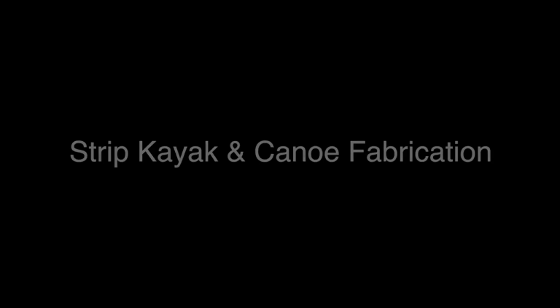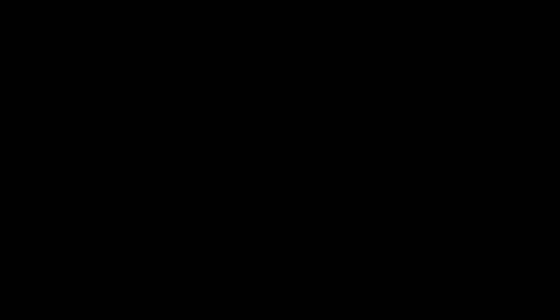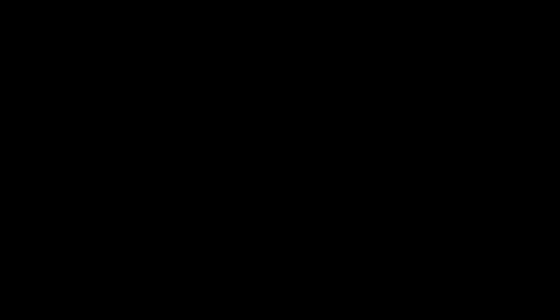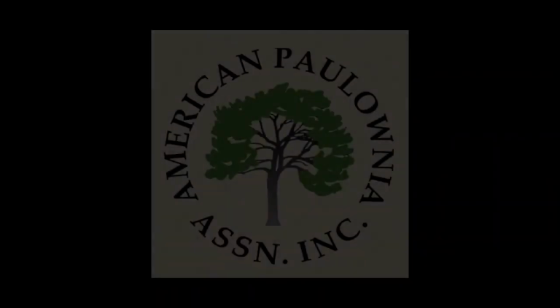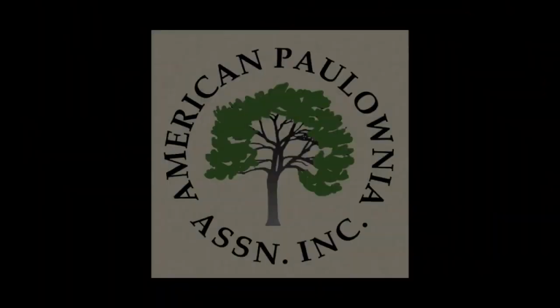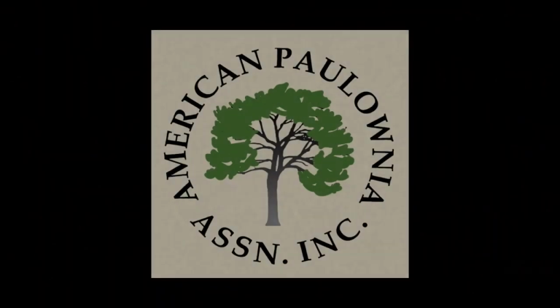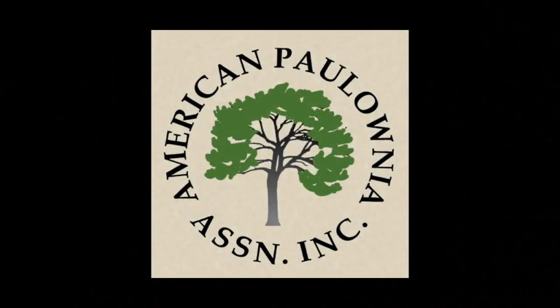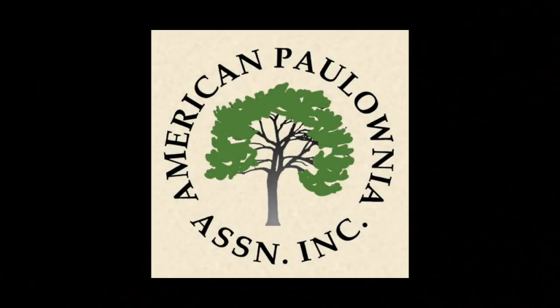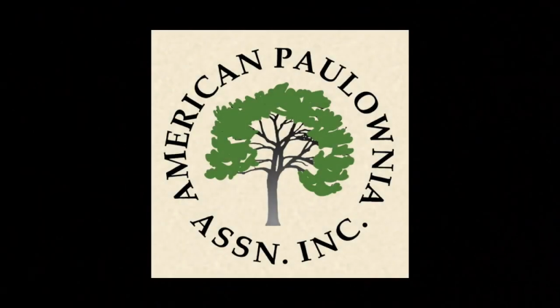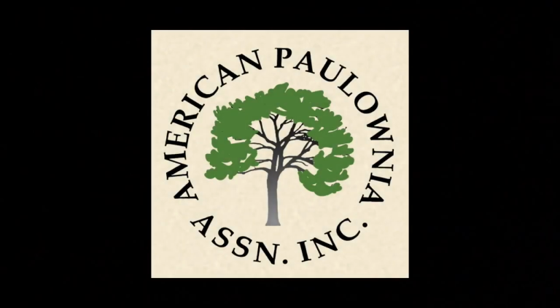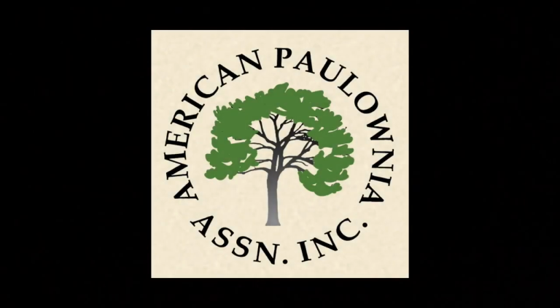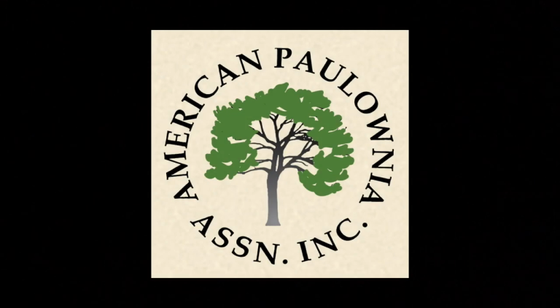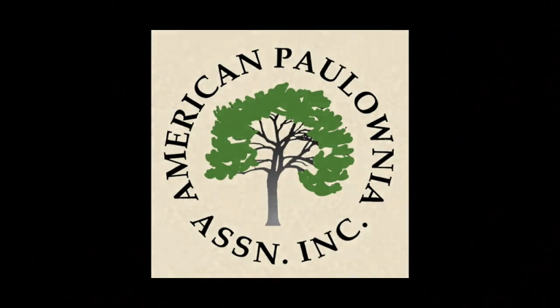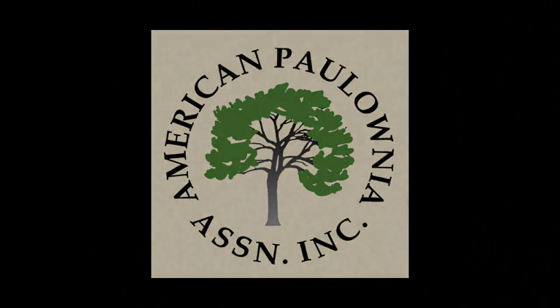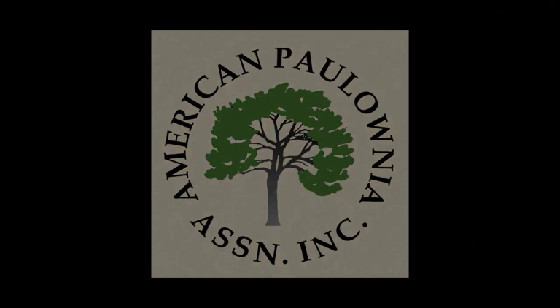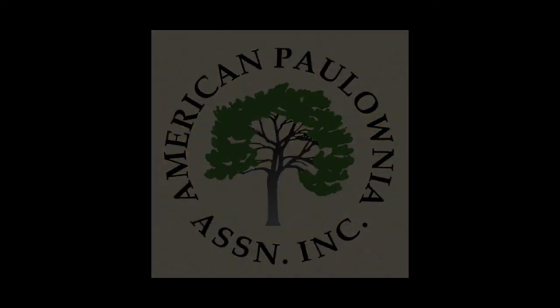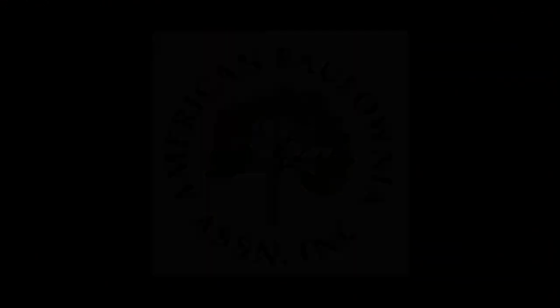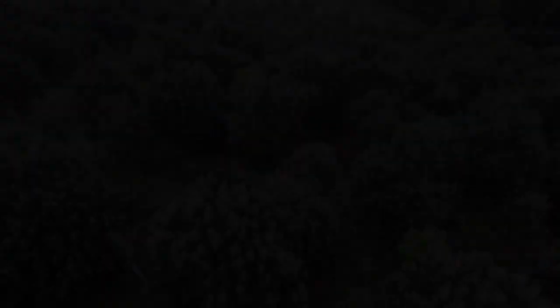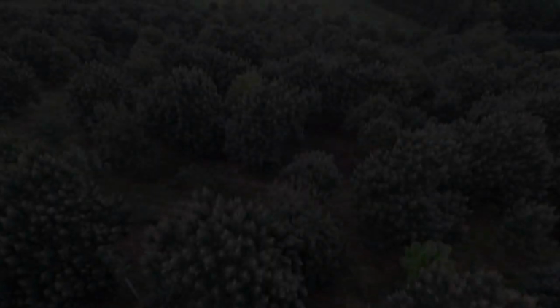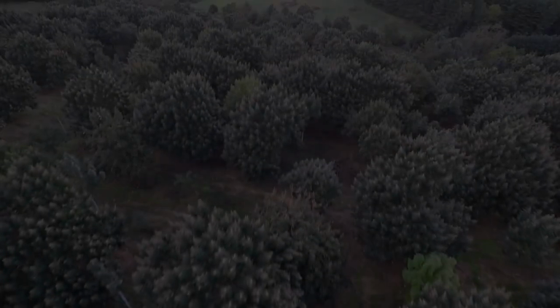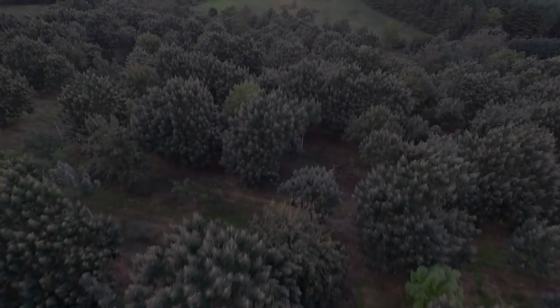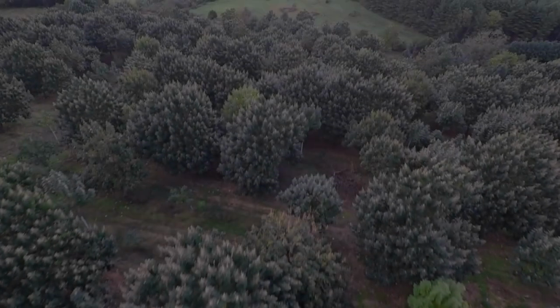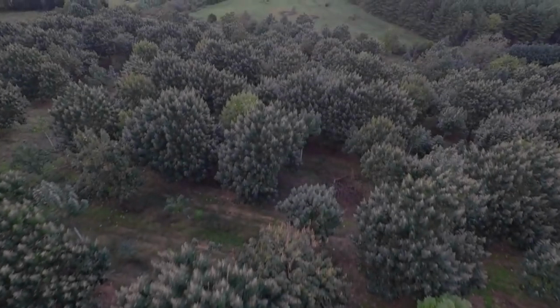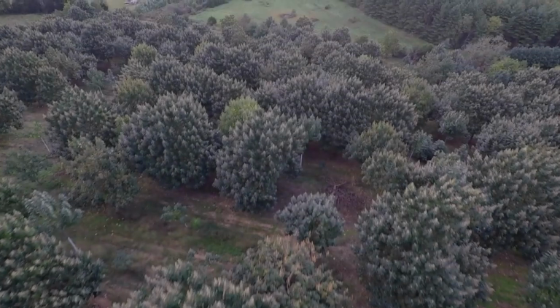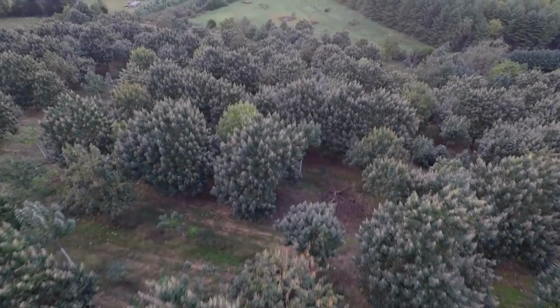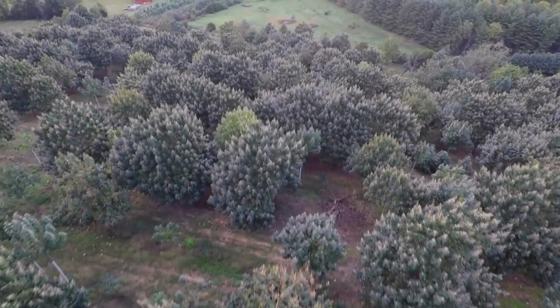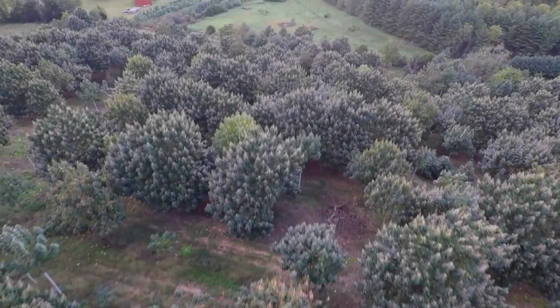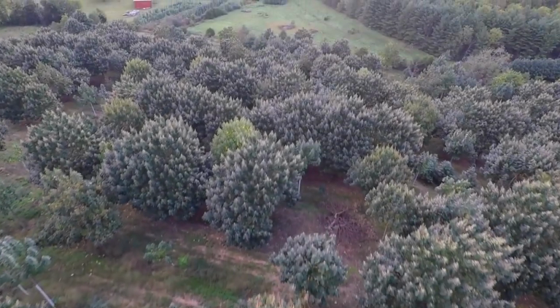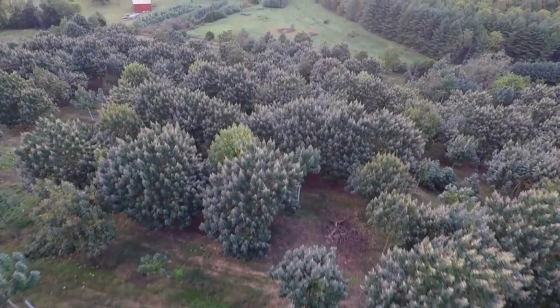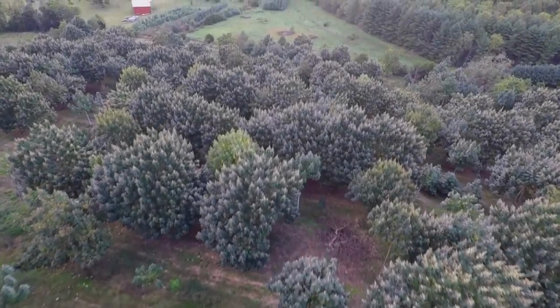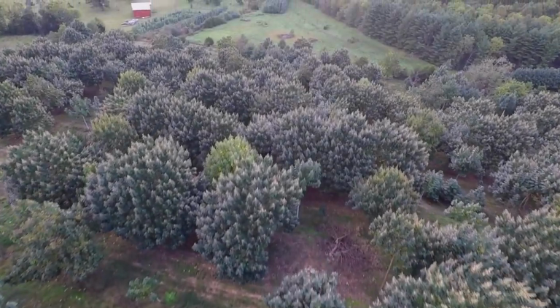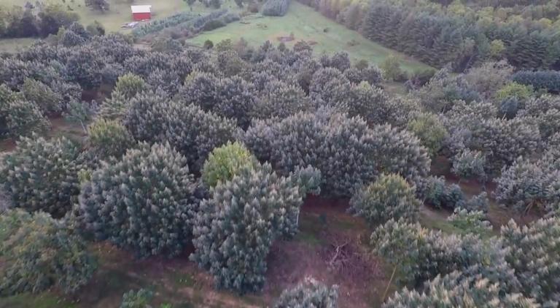This video is presented by the American Polonia Association to give a better understanding of the polonia tree's significance.